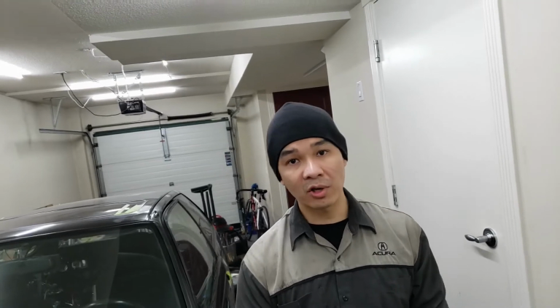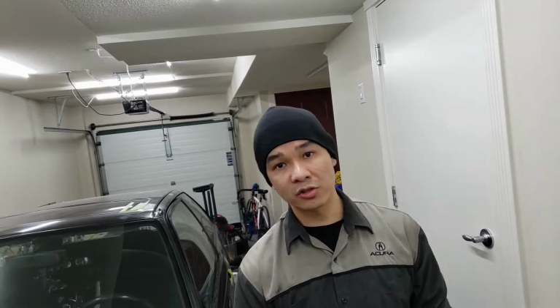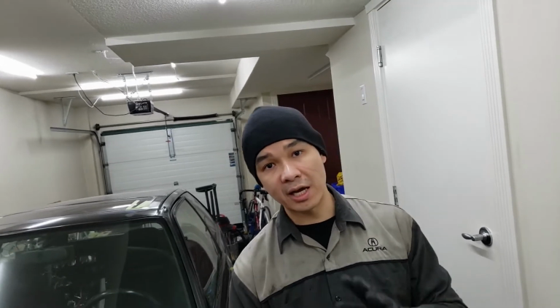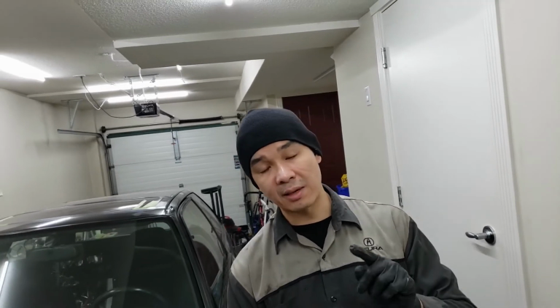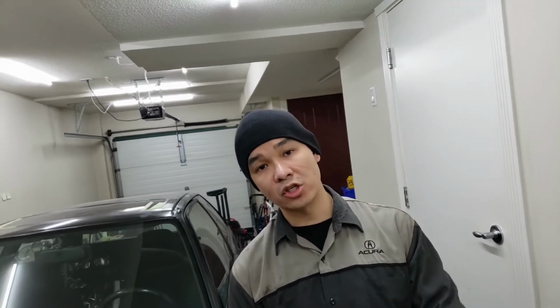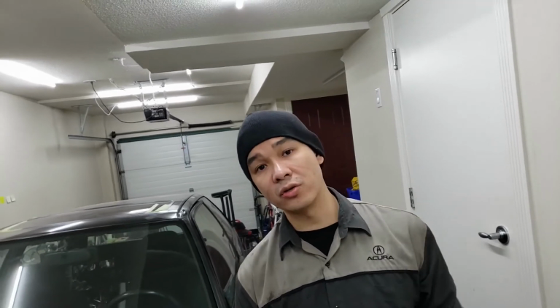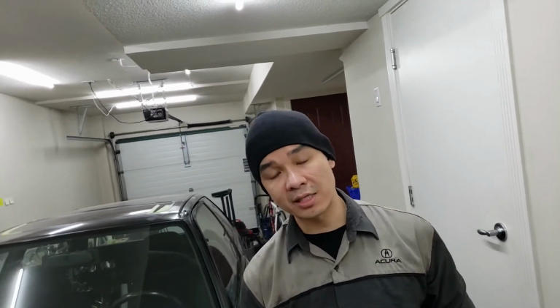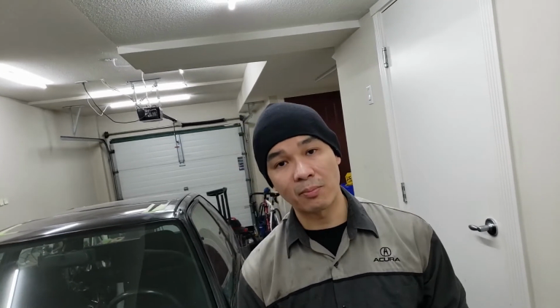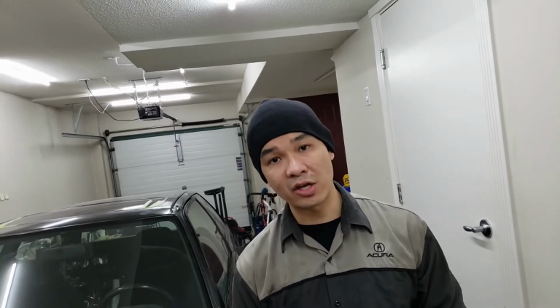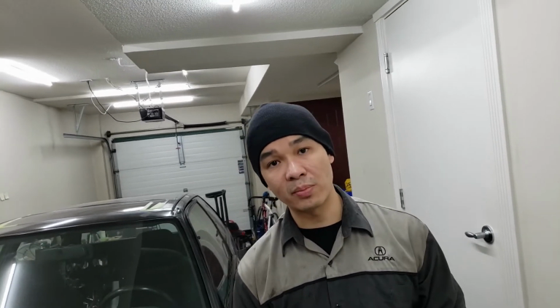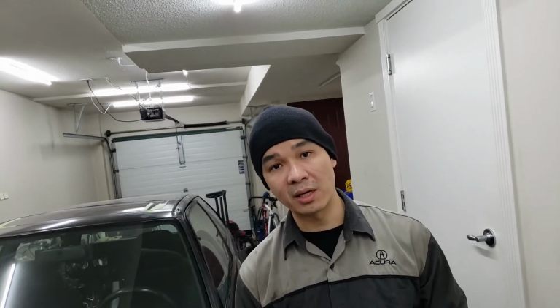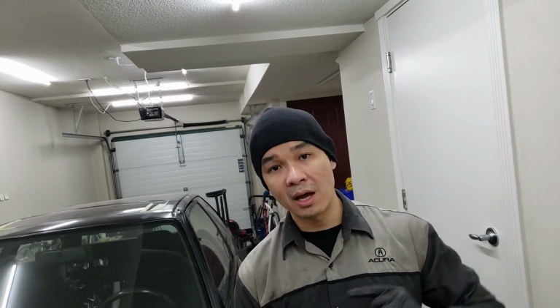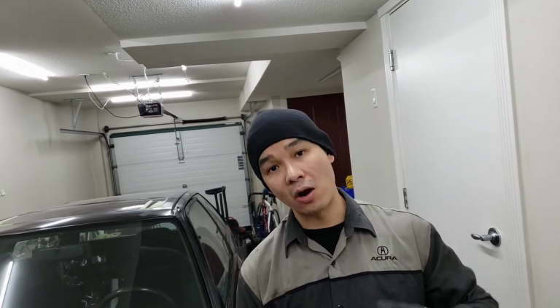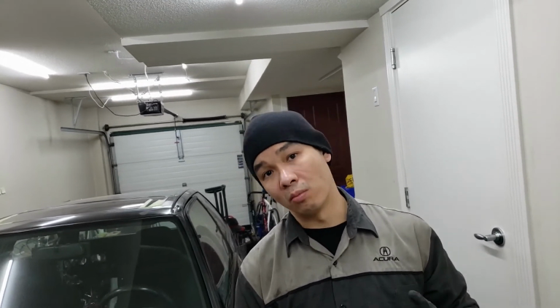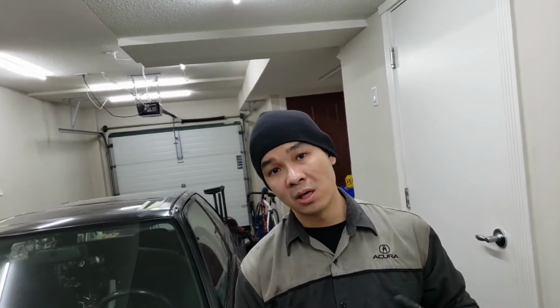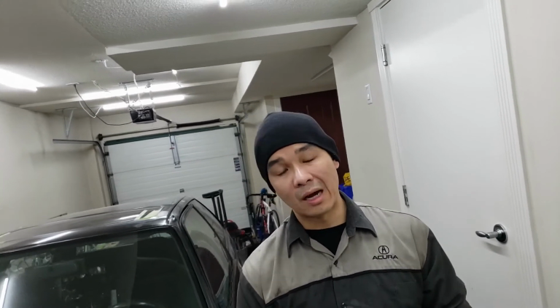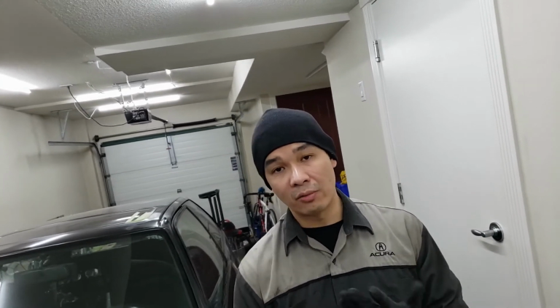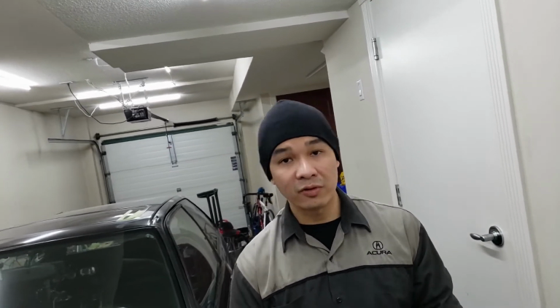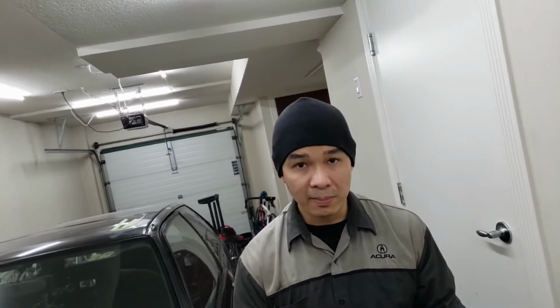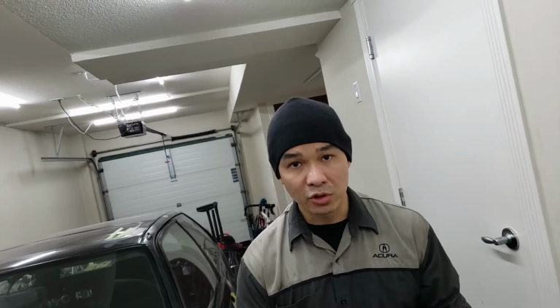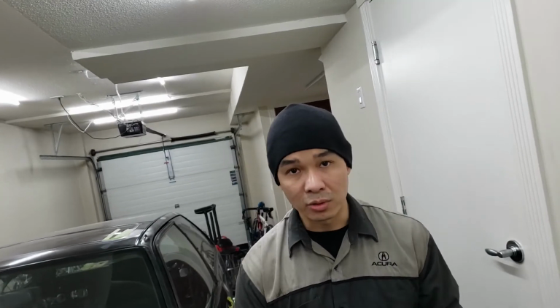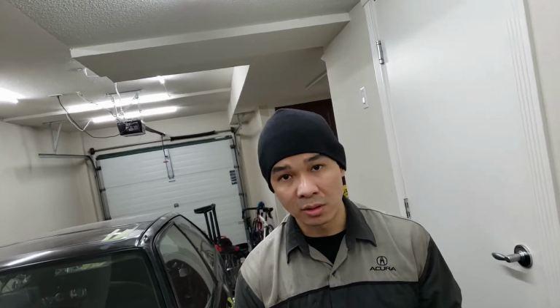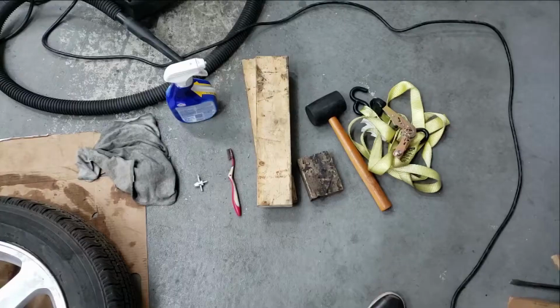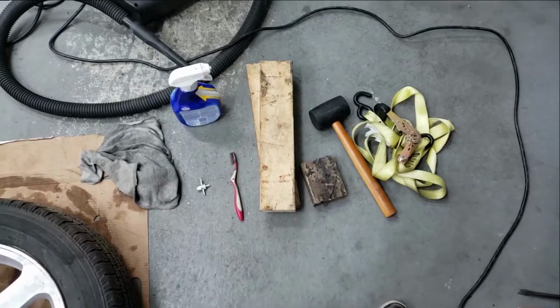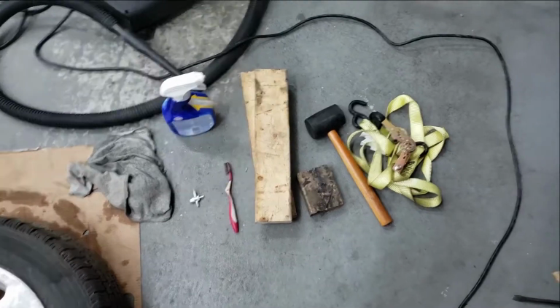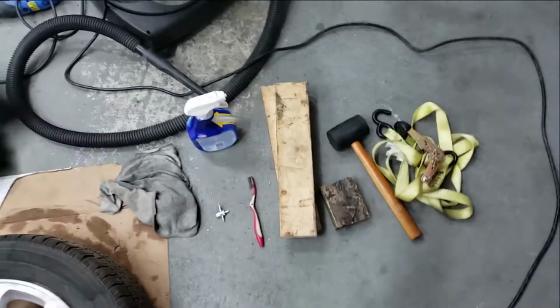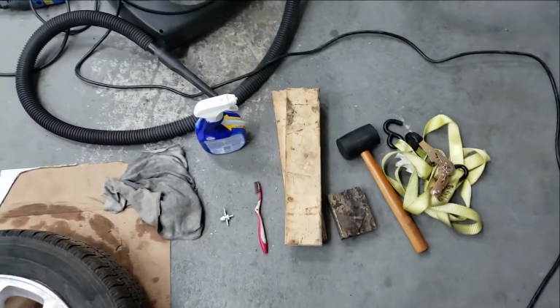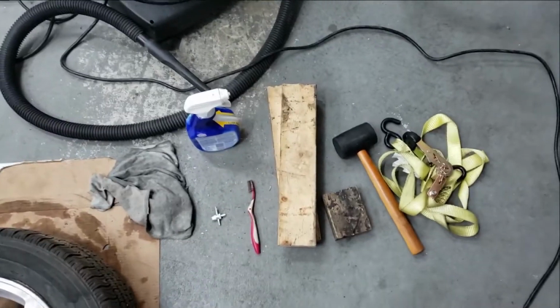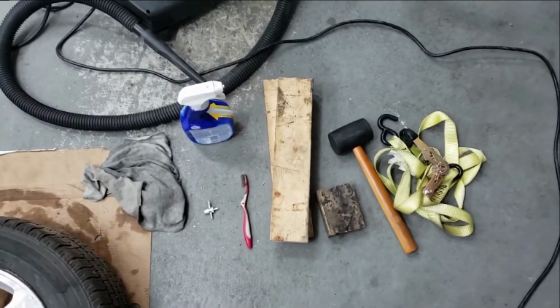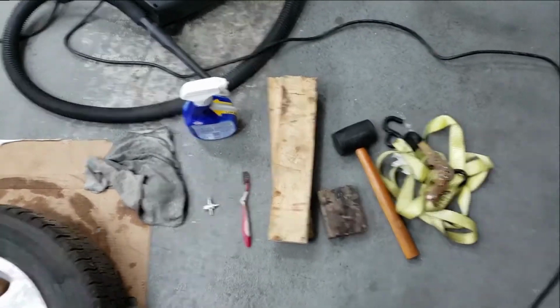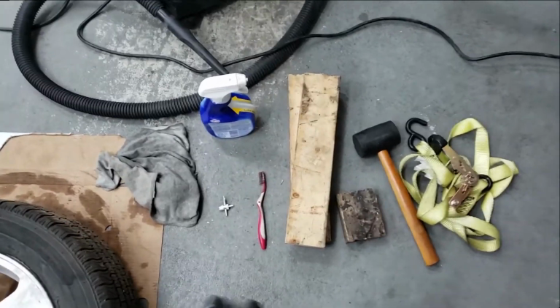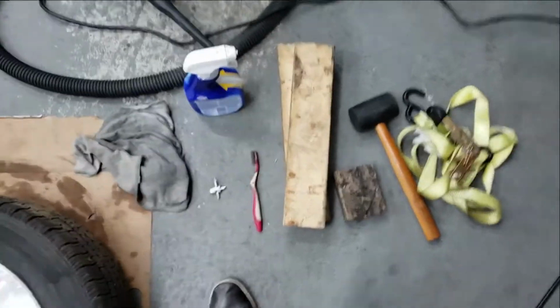What I'm going to do today is show you guys how to break your bead at home with a few simple tools. So these are the tools that you're going to need.